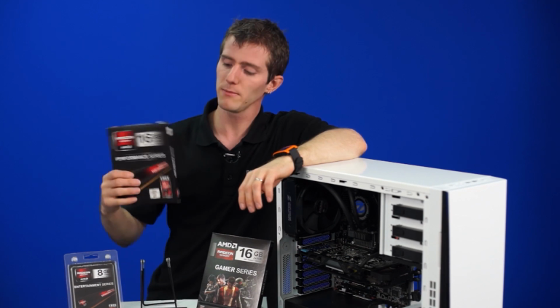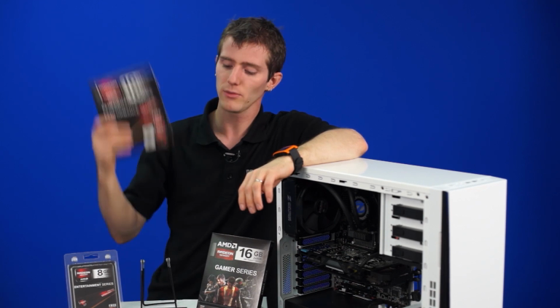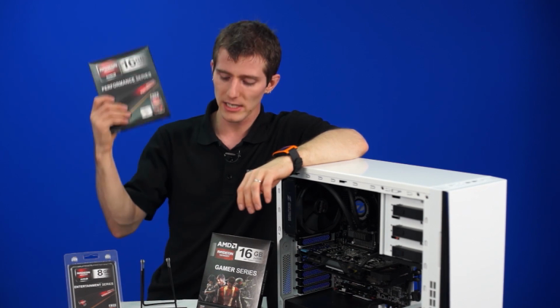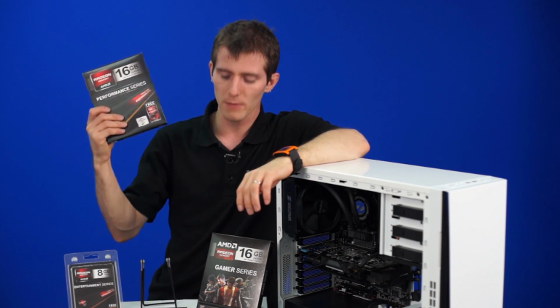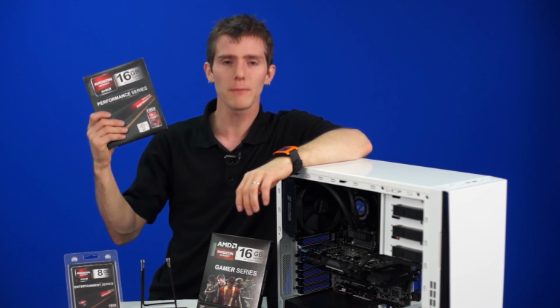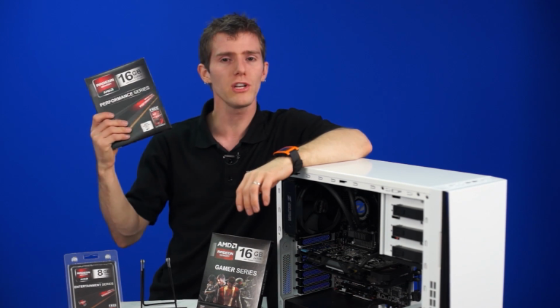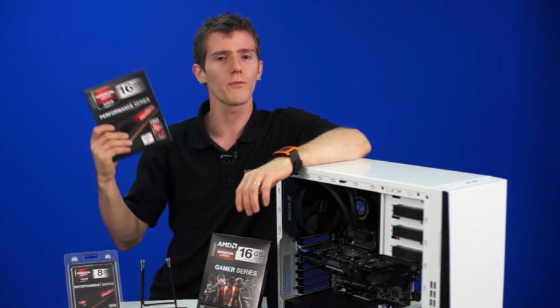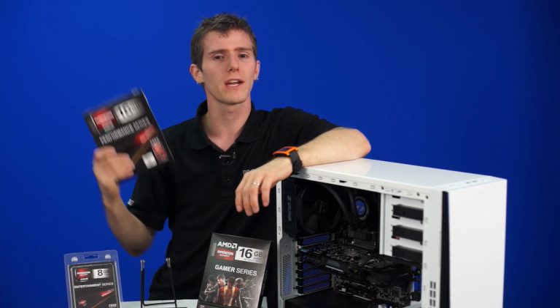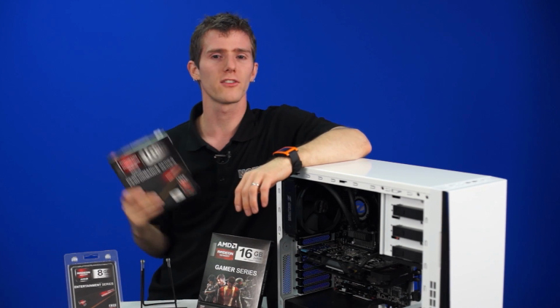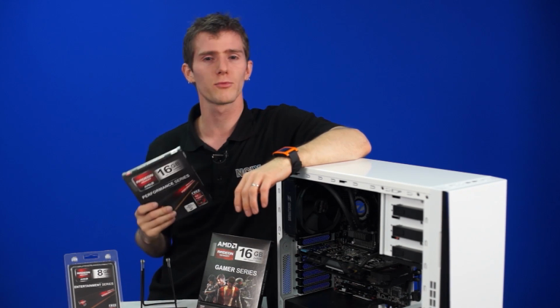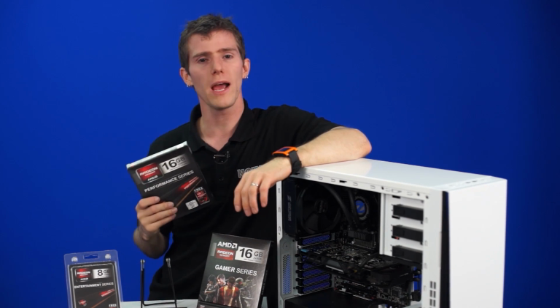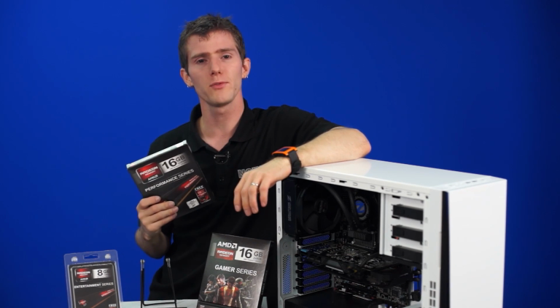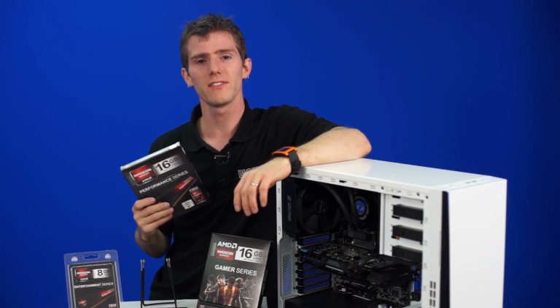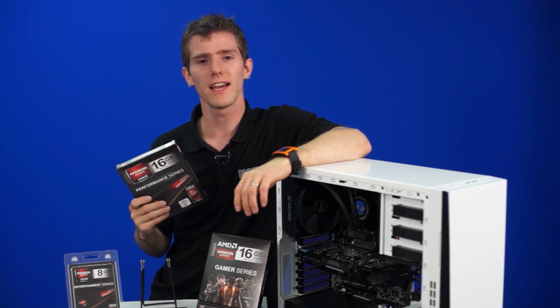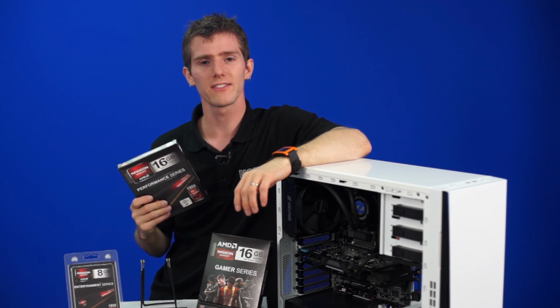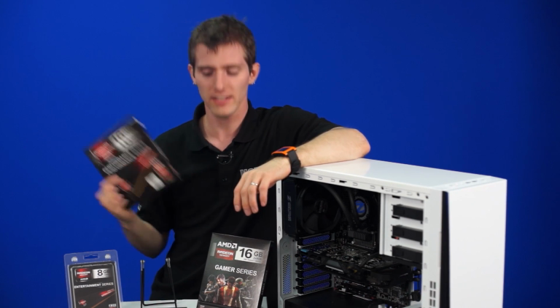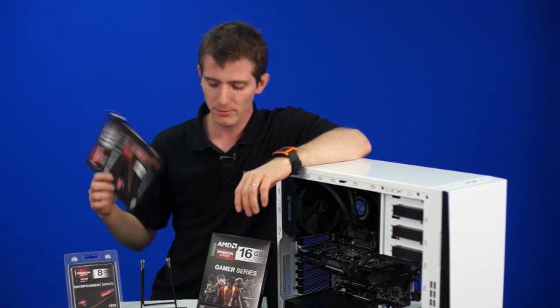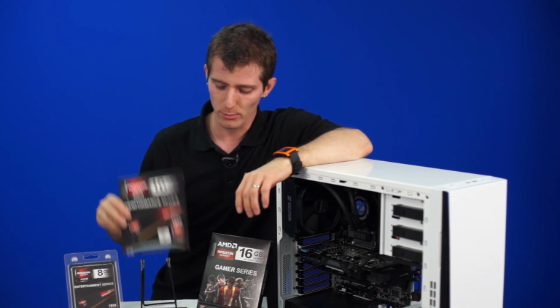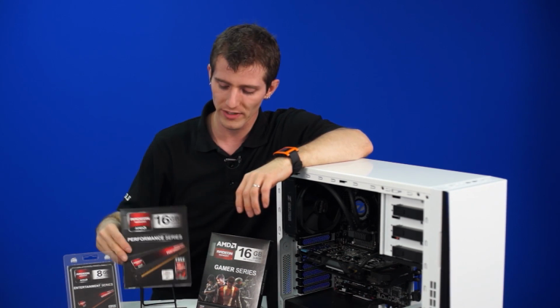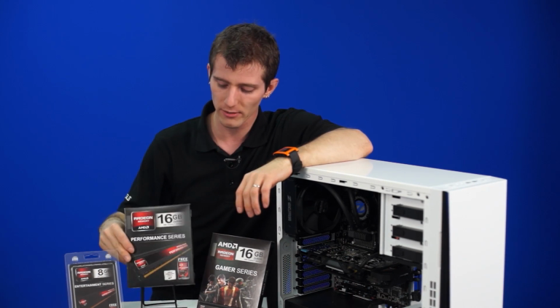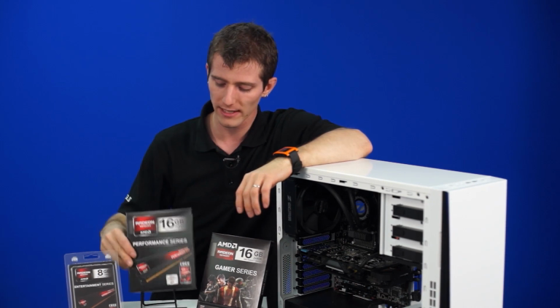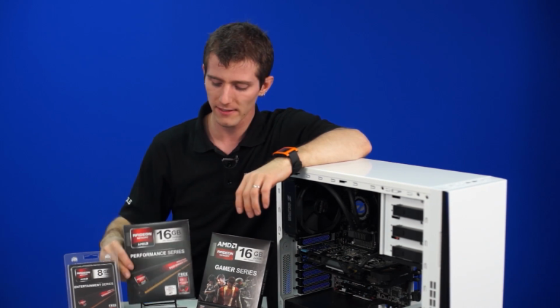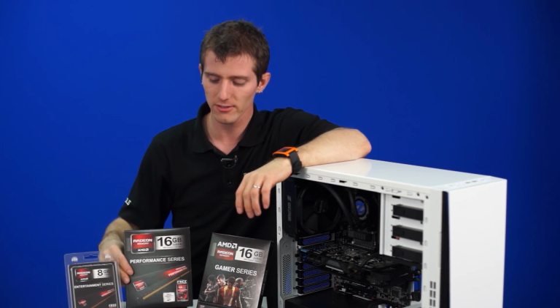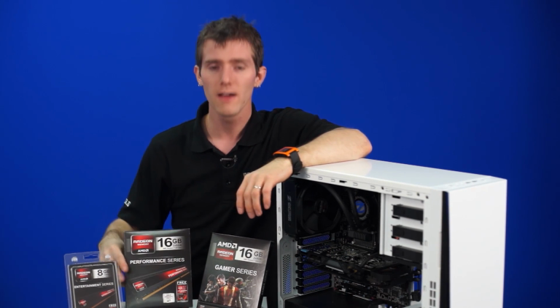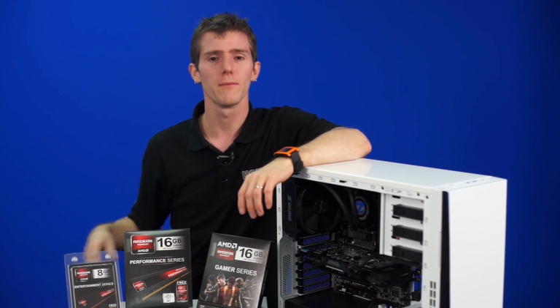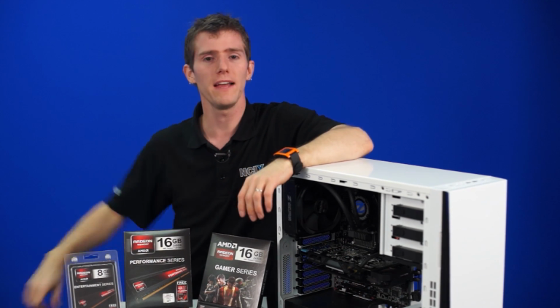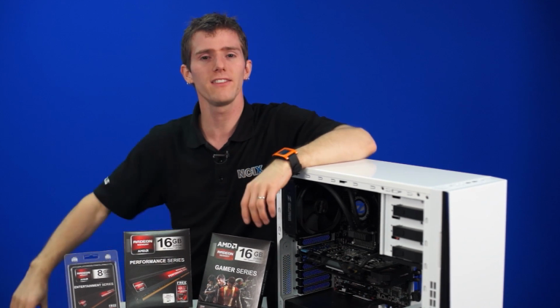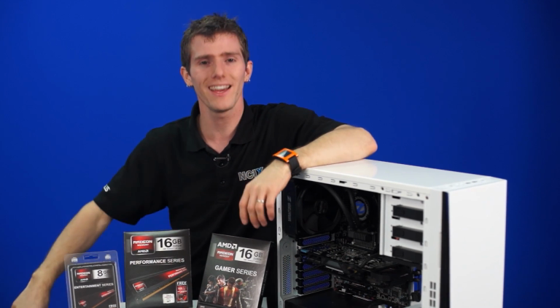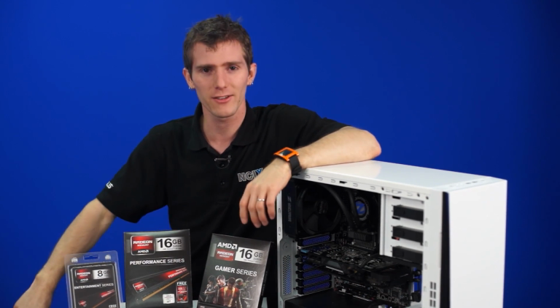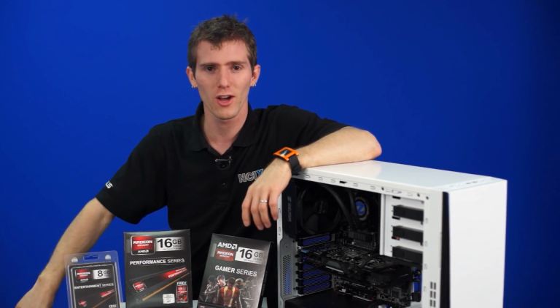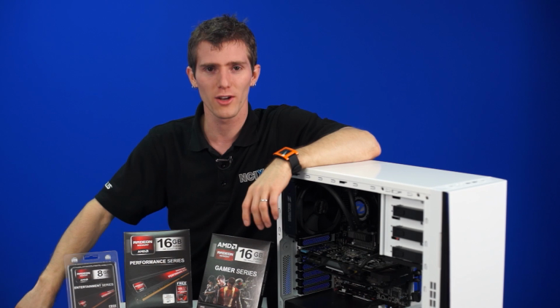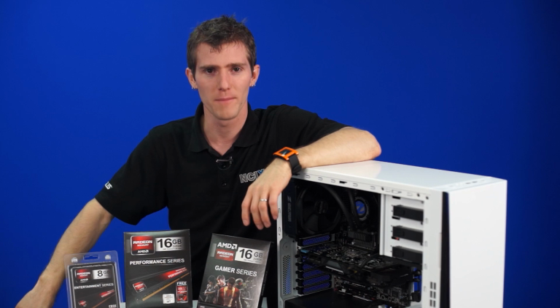Don't forget to subscribe to NCIX Tech Tips for more videos like this from NCIX.com.